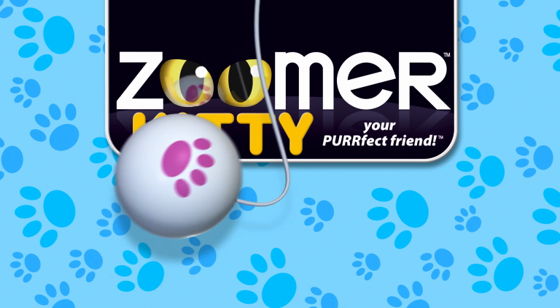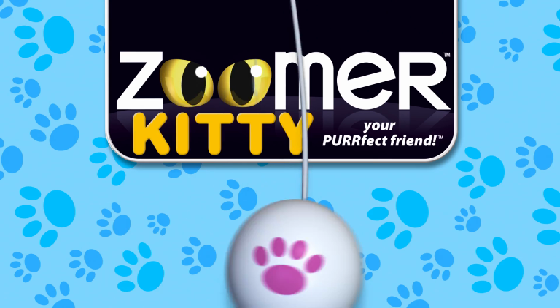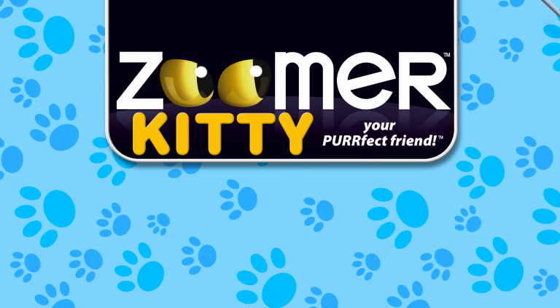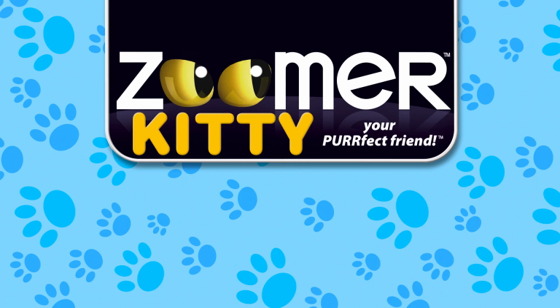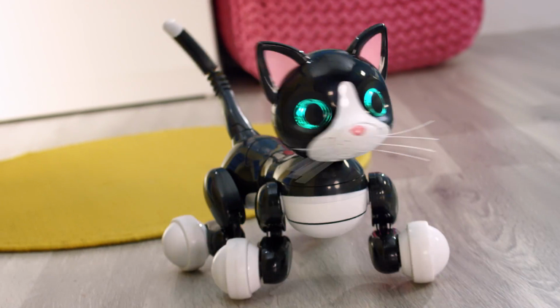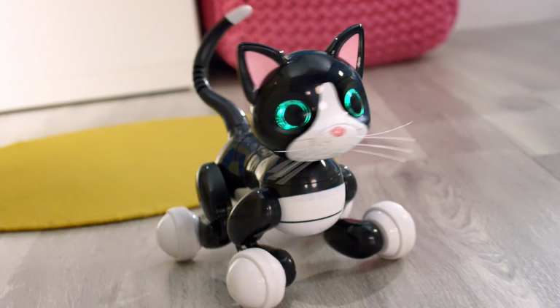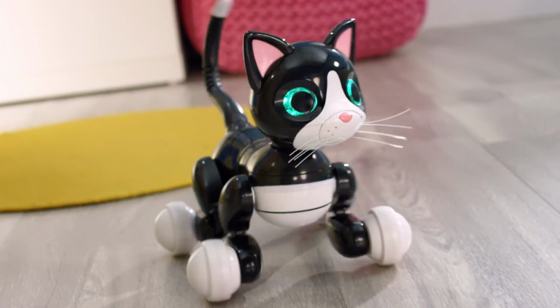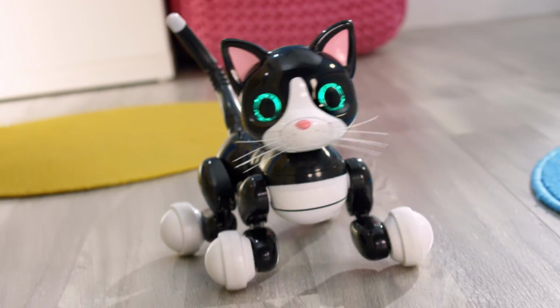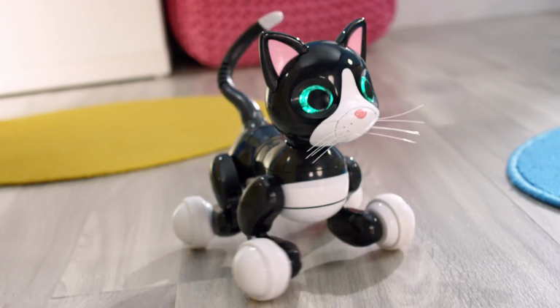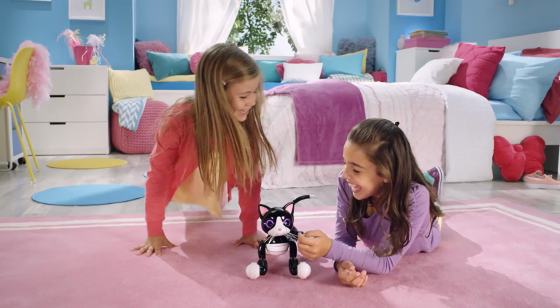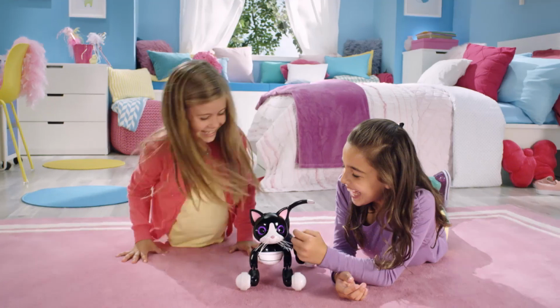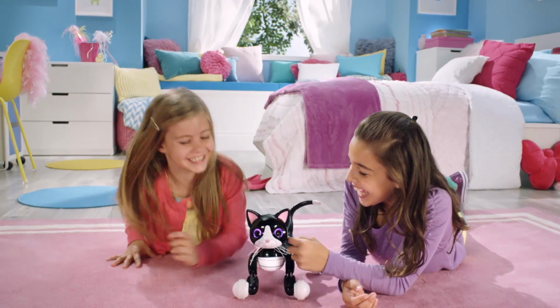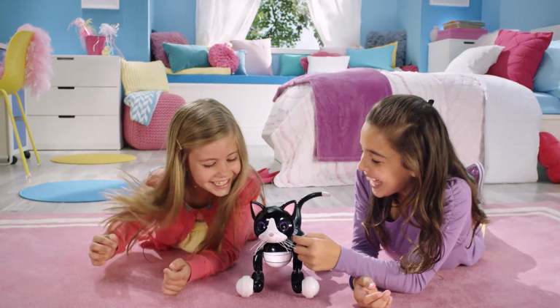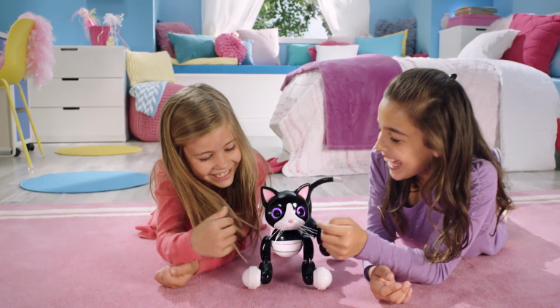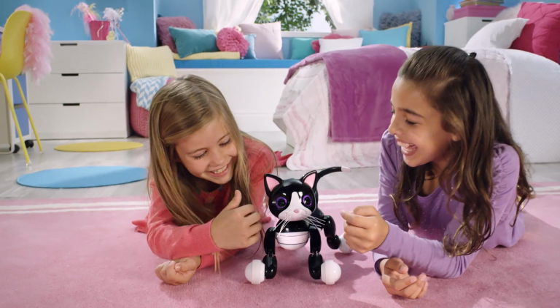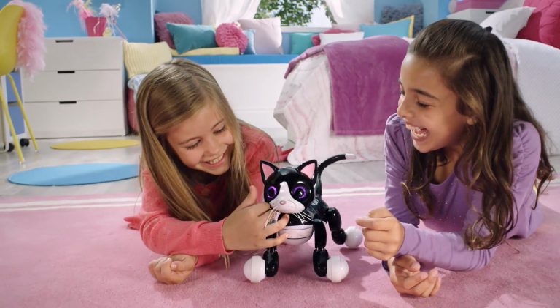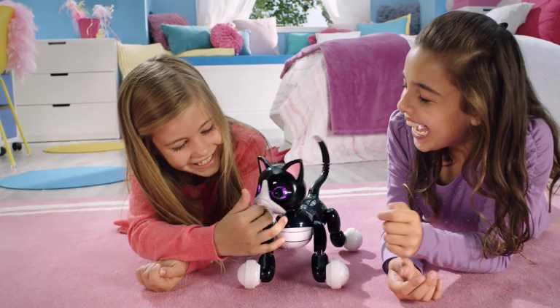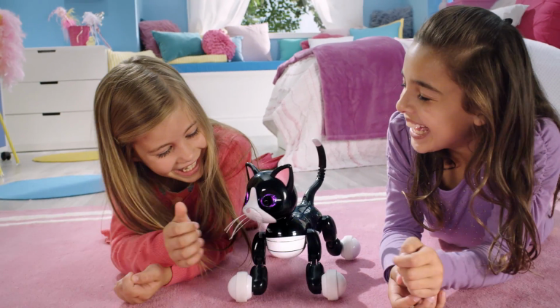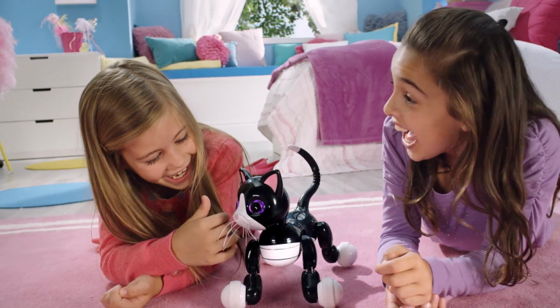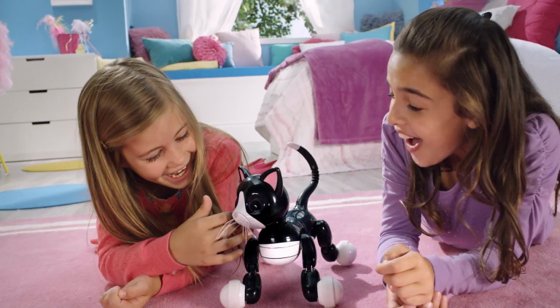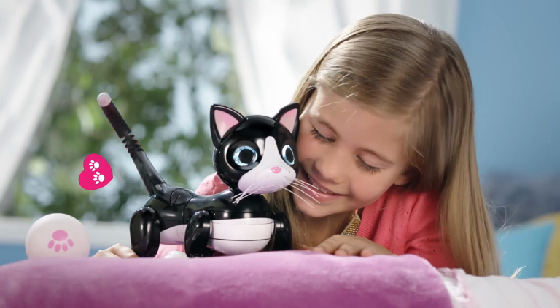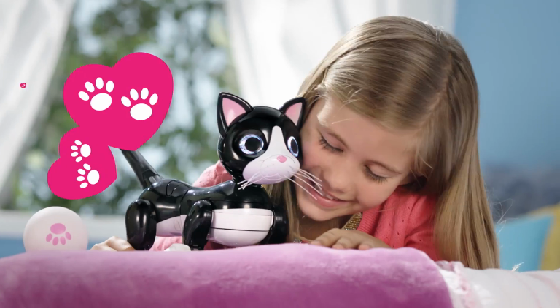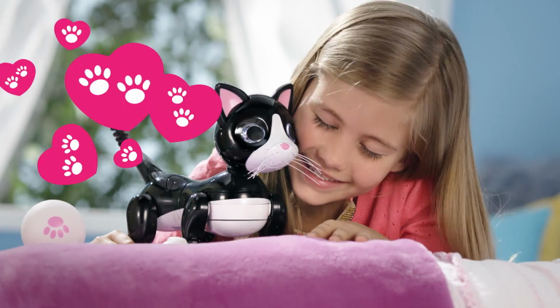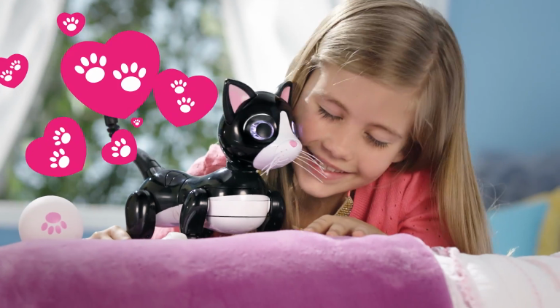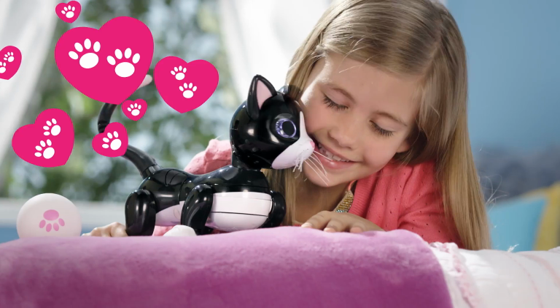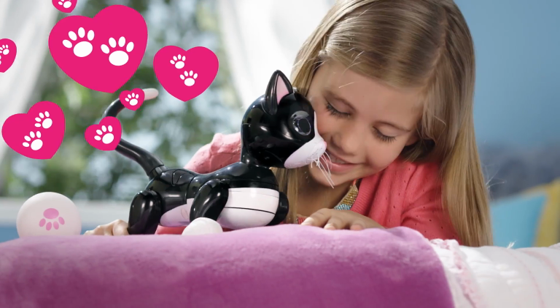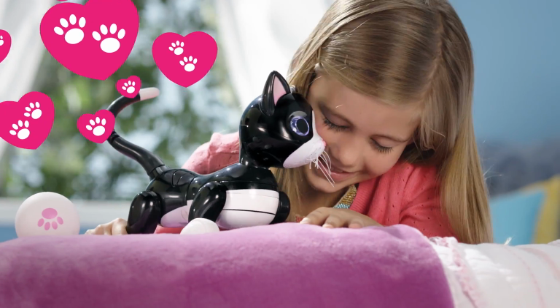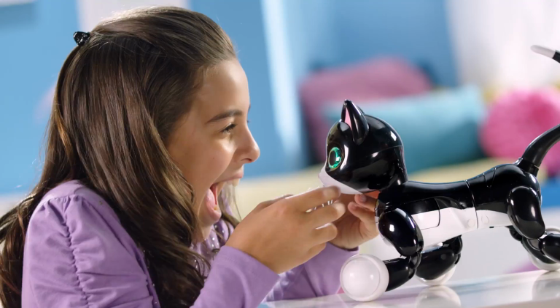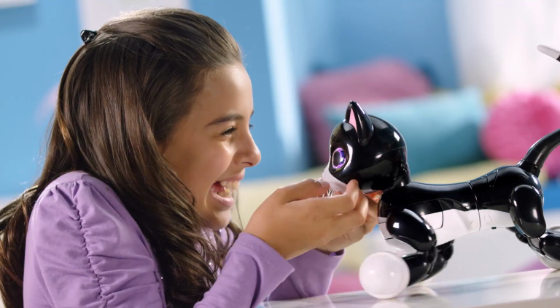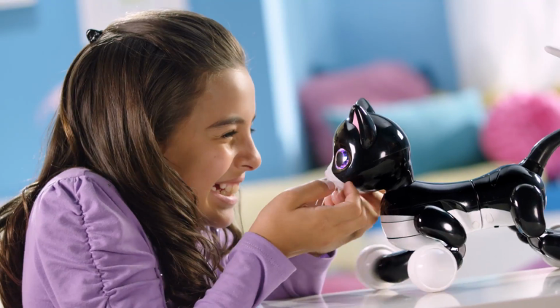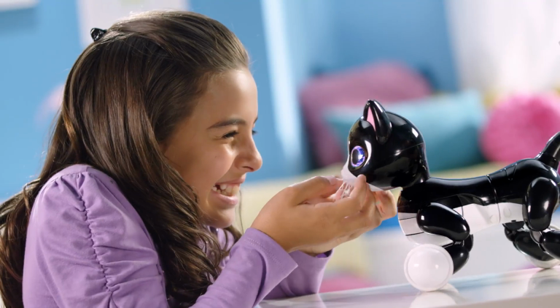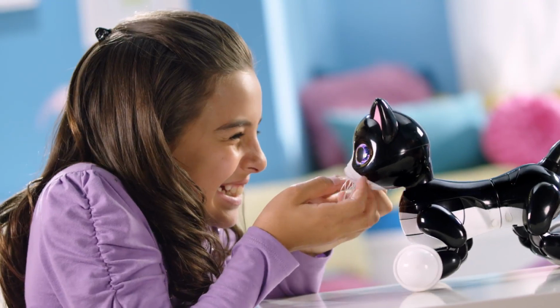Zoomer Kitty! My kitty cat really purrs. When I nuzzle her here — ooh, I love her.